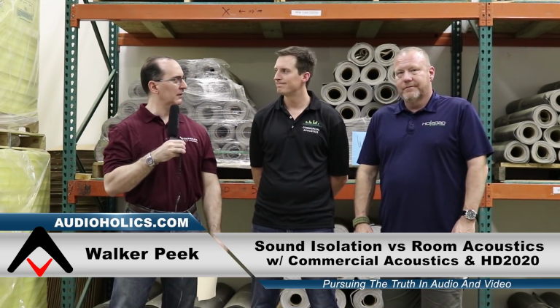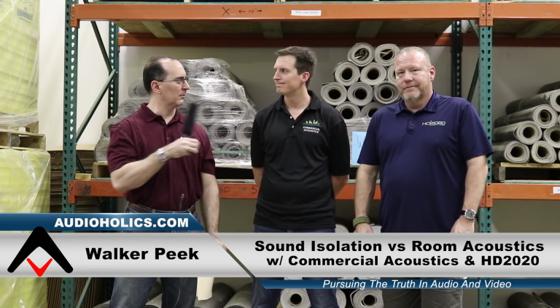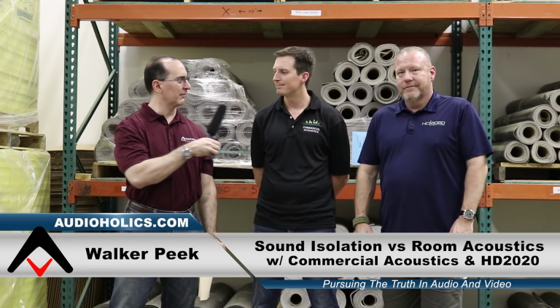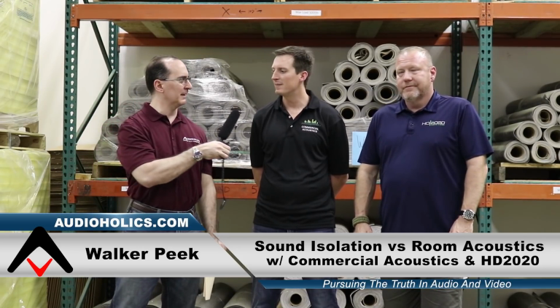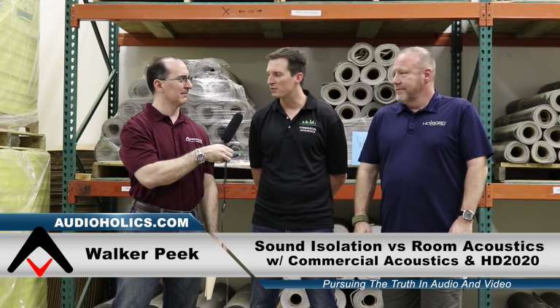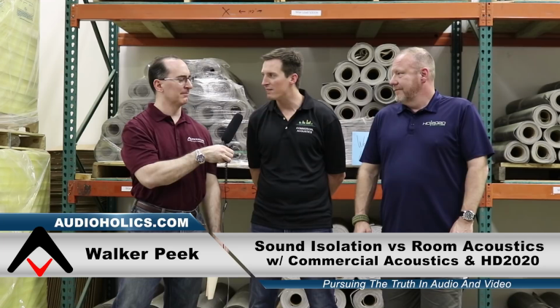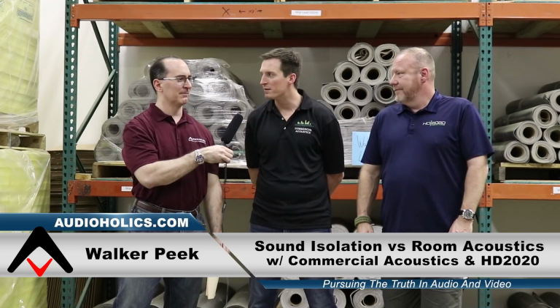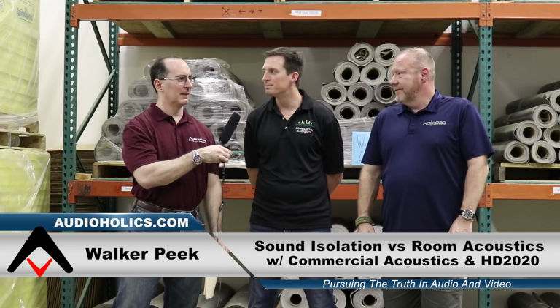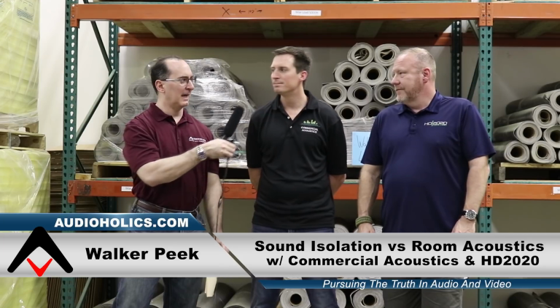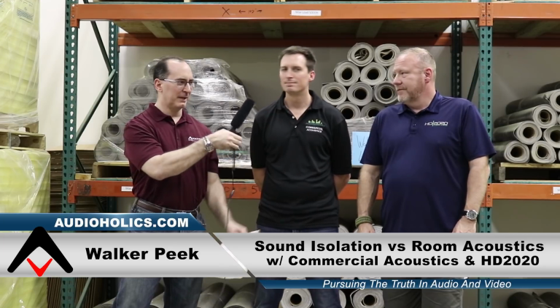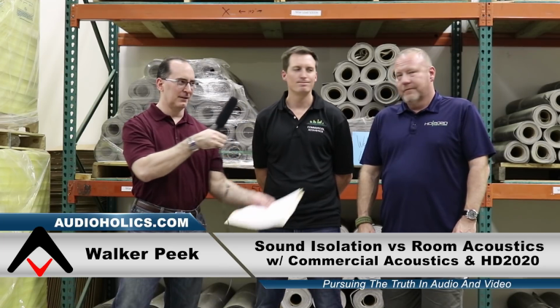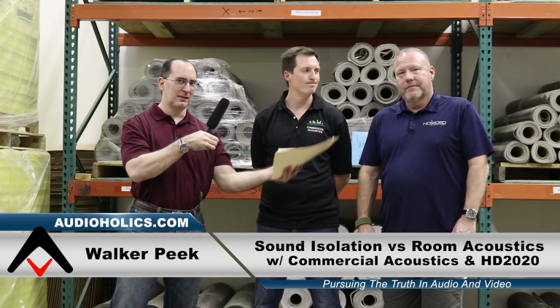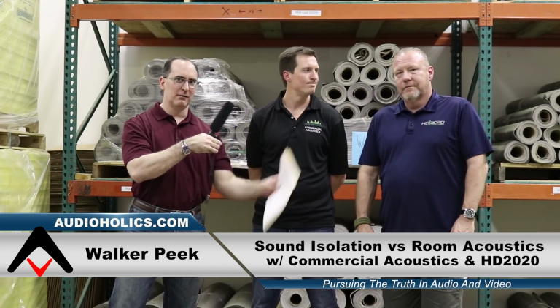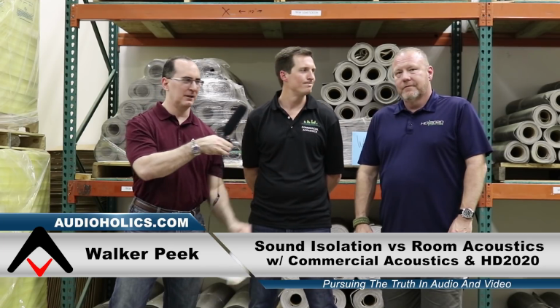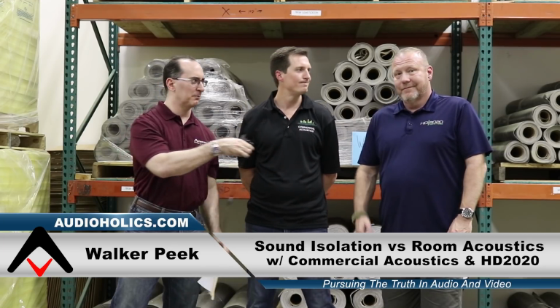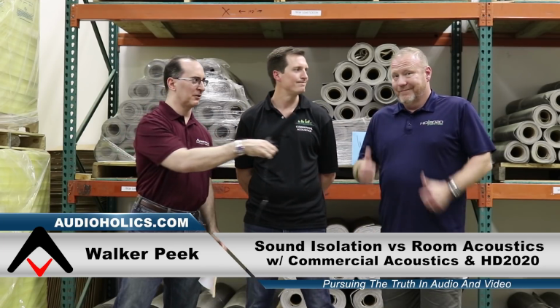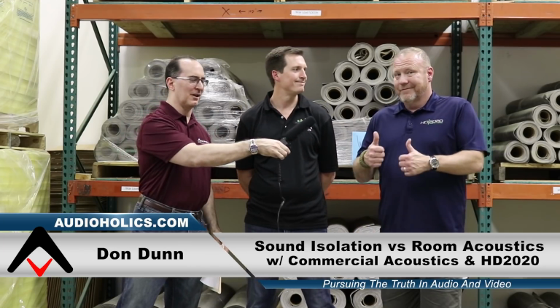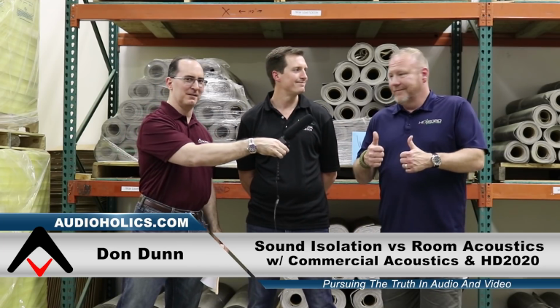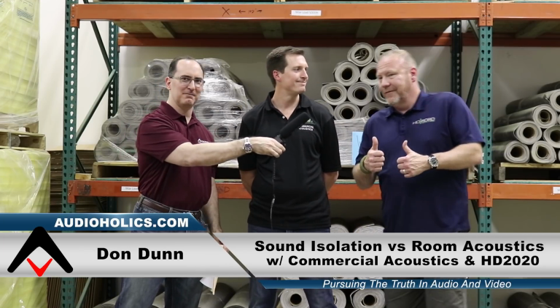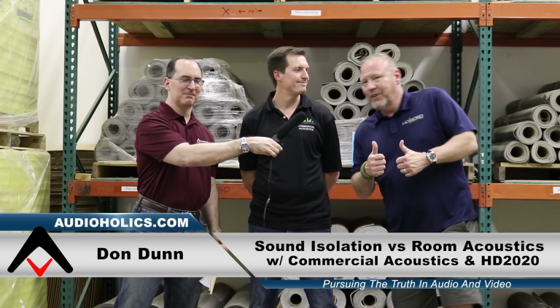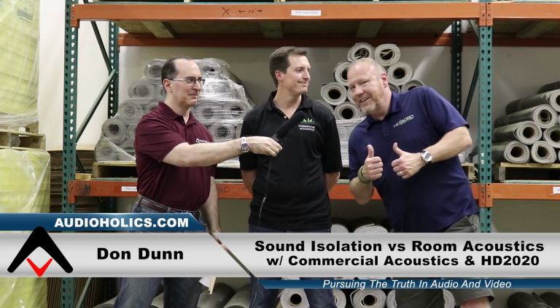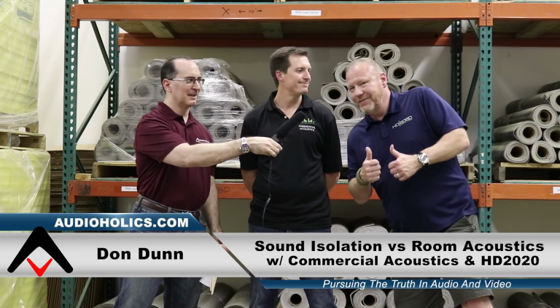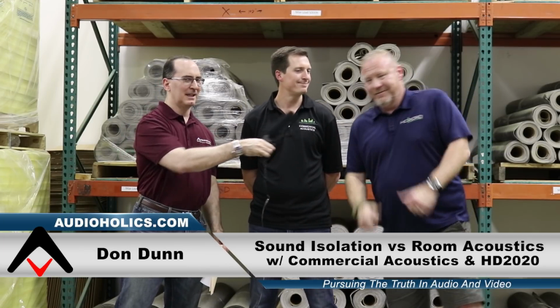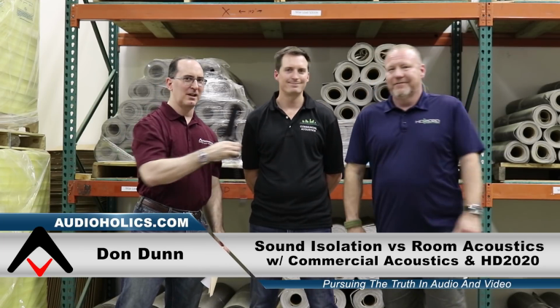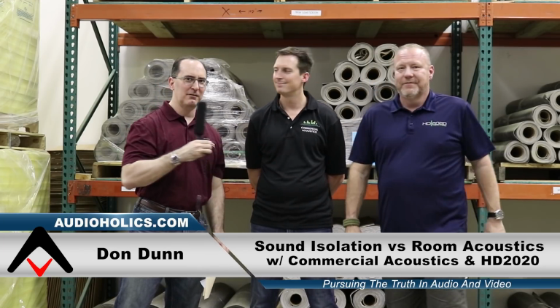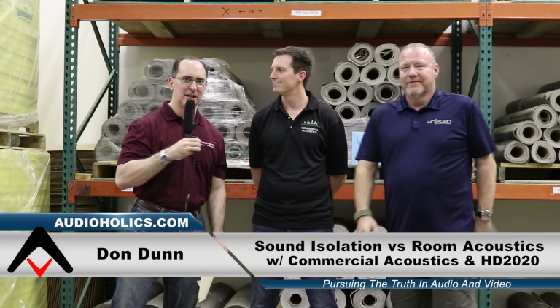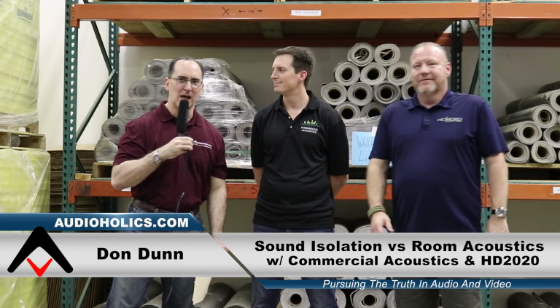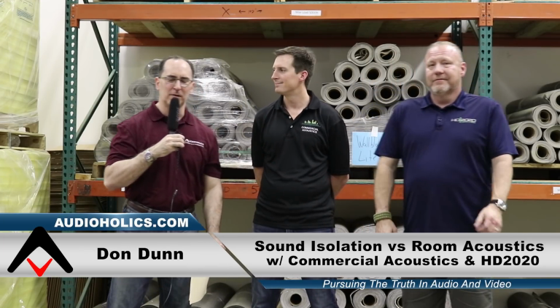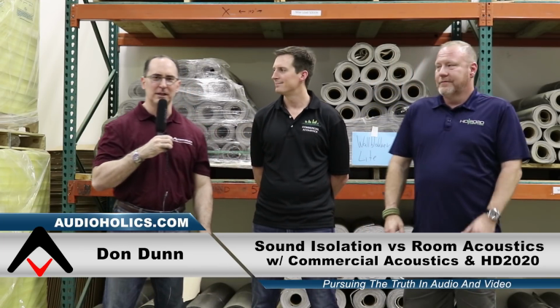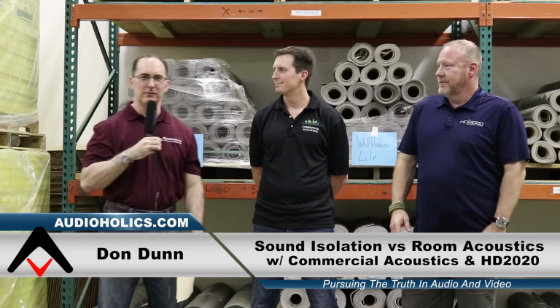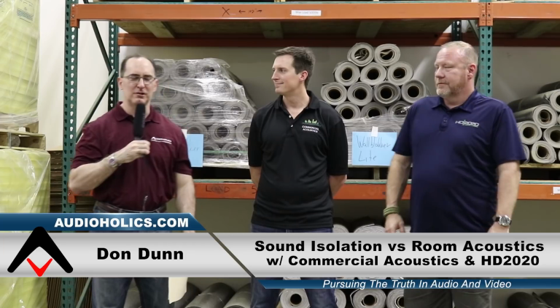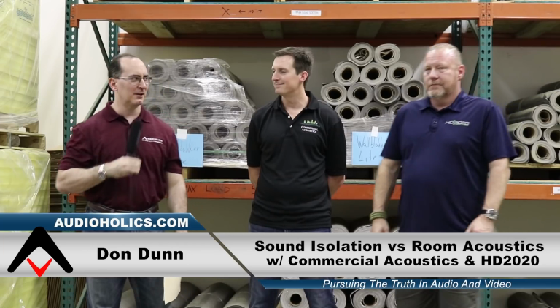How are you doing, my friend? Thanks for having me. And we got this guy over here, Mr. Don. What's up? He's kind of the comic relief of the channel.